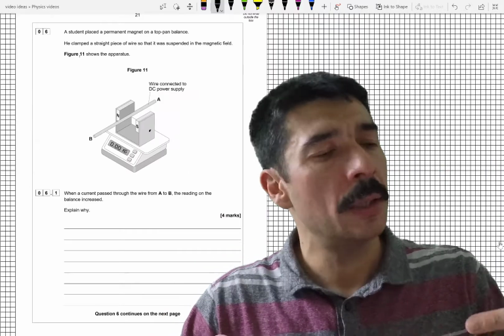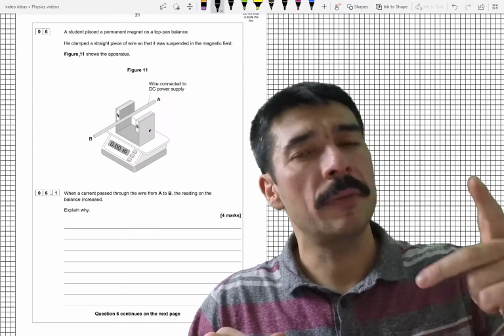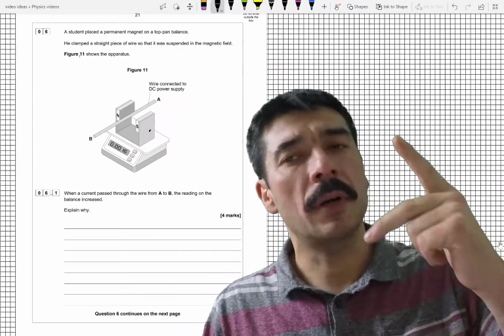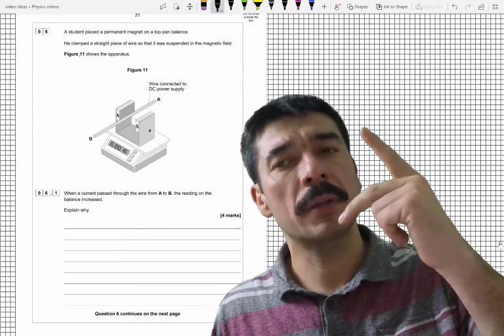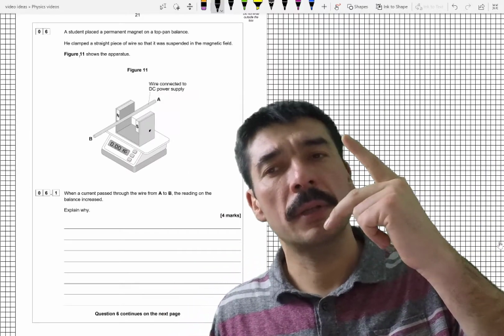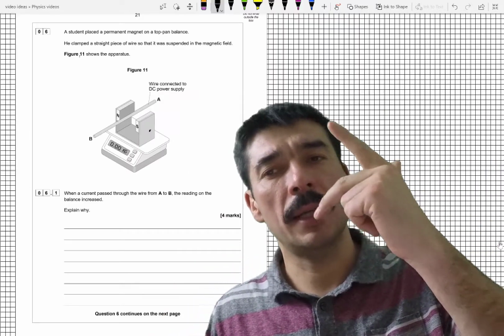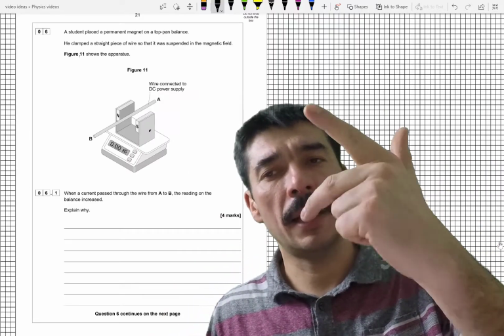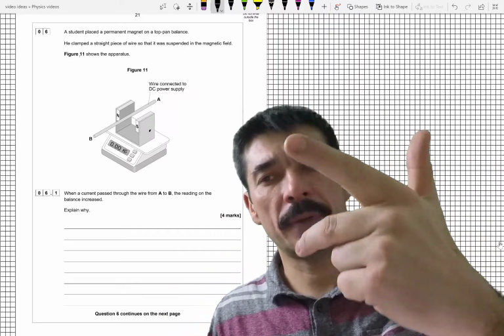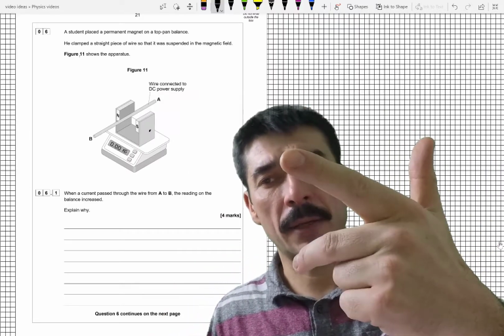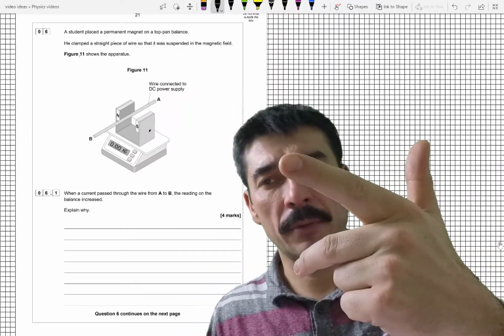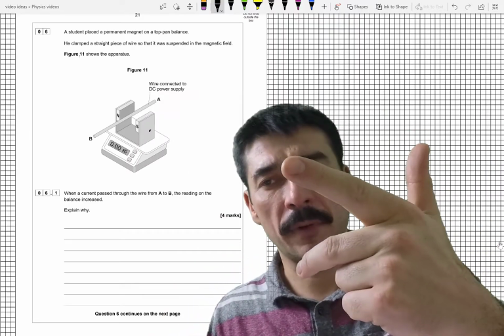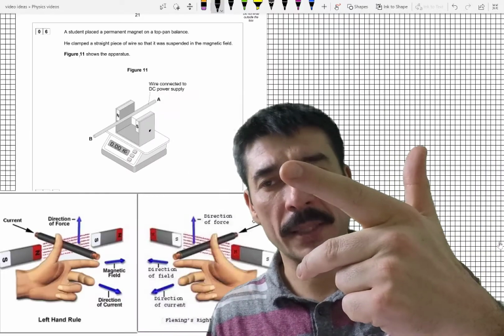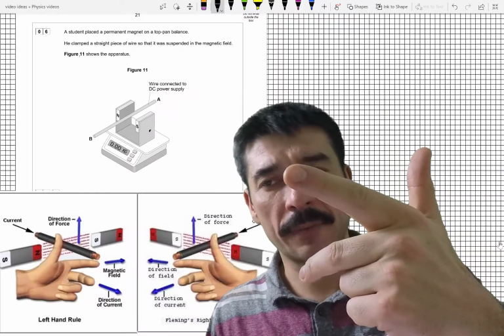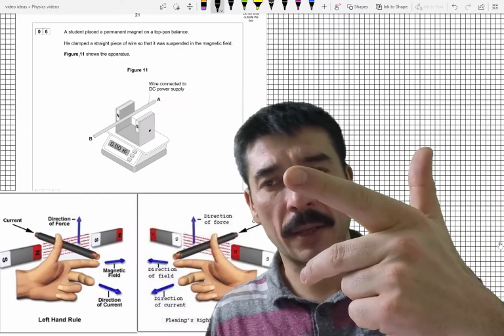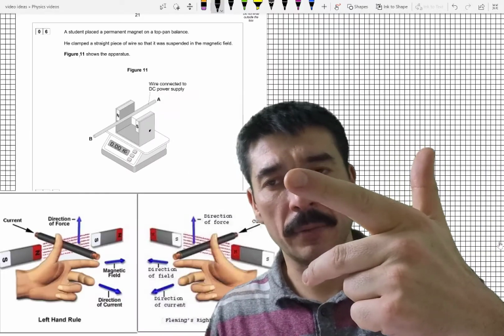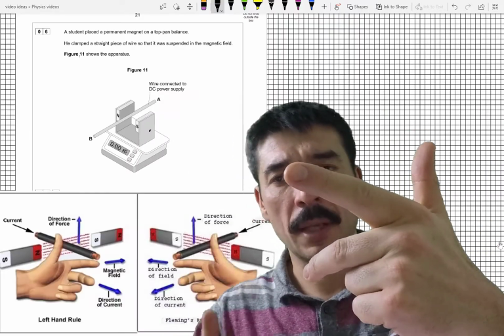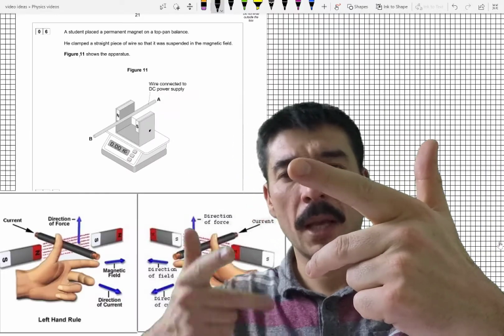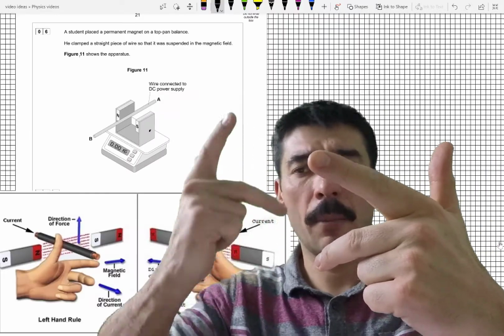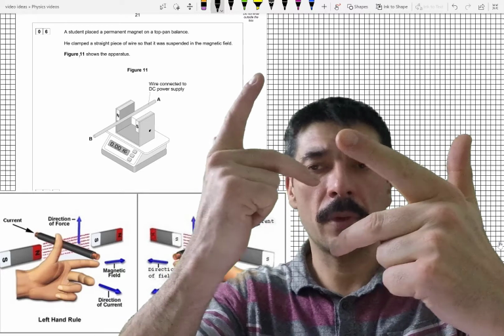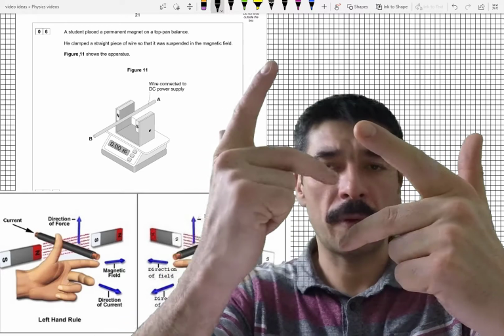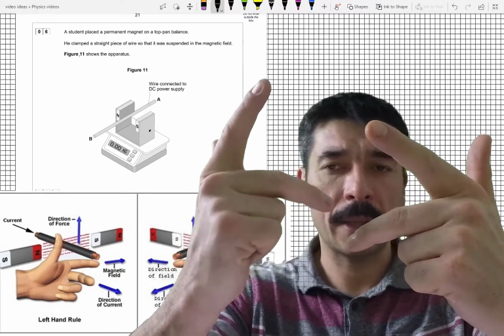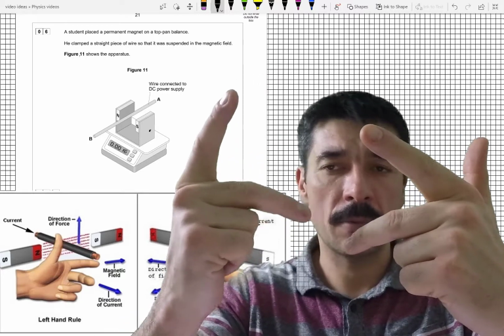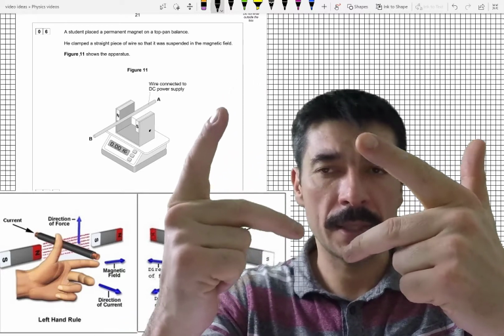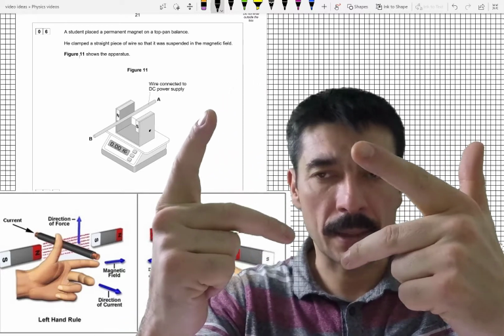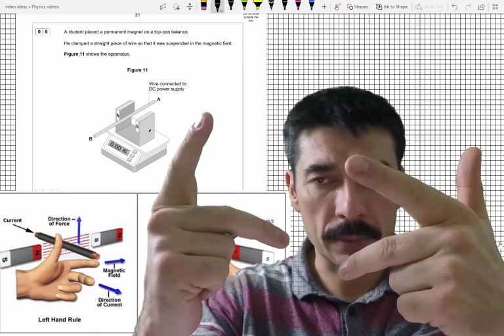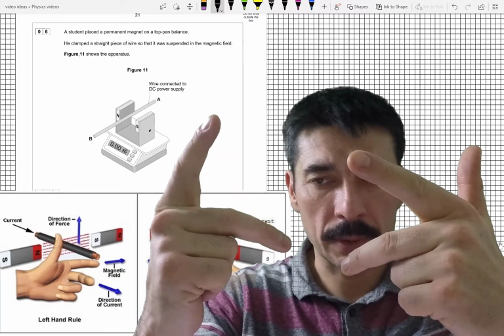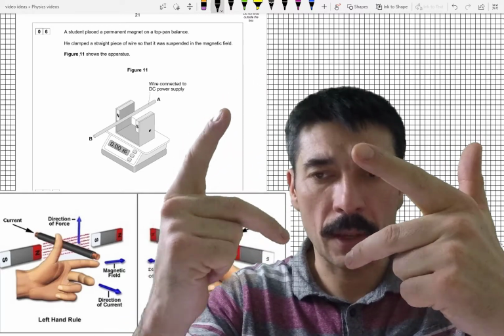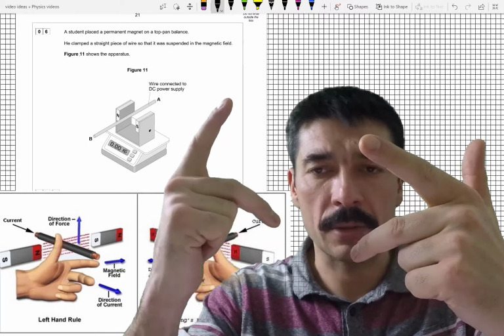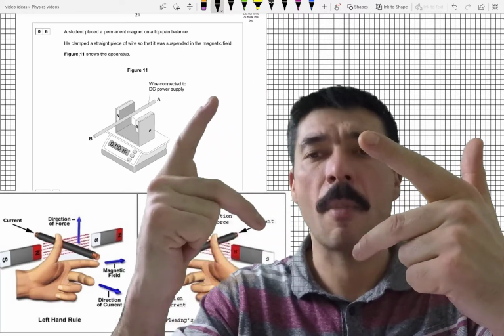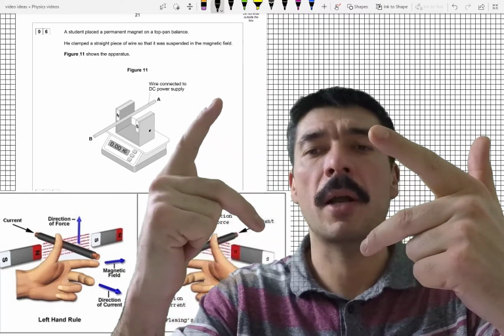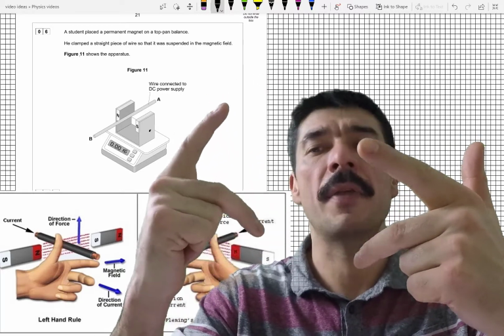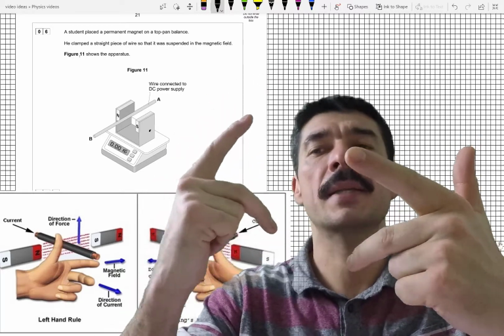We've got Fleming's left-hand rule and Fleming's right-hand rule. I like to remember it like this: motion and current — the left-hand rule tells me motion.